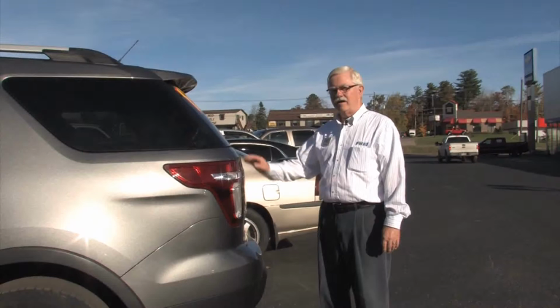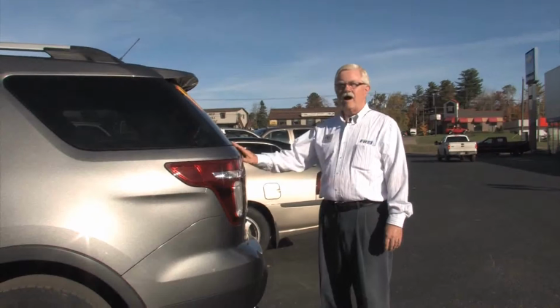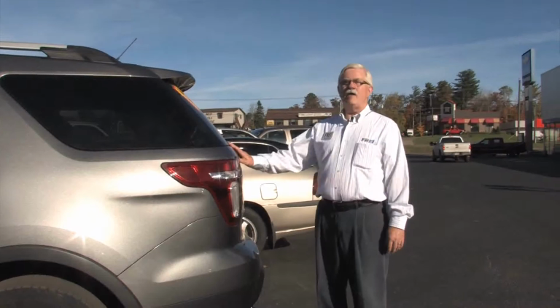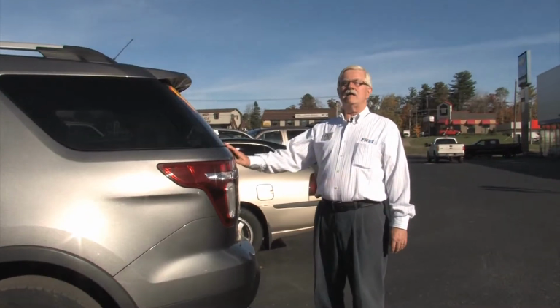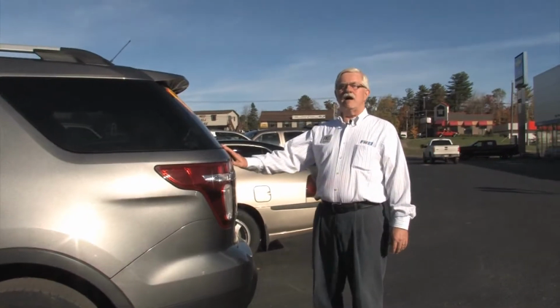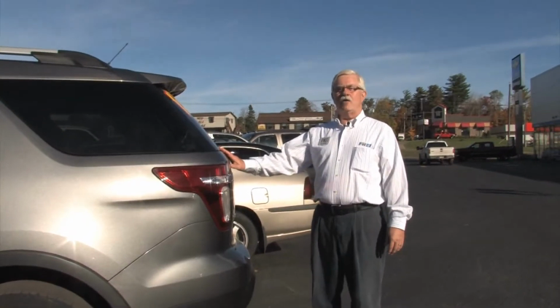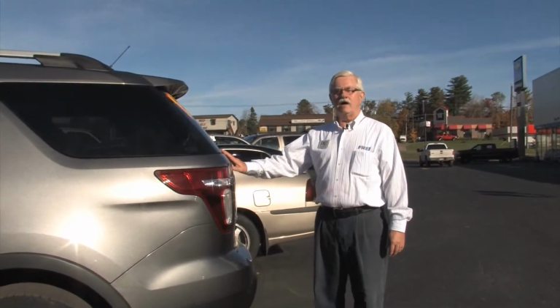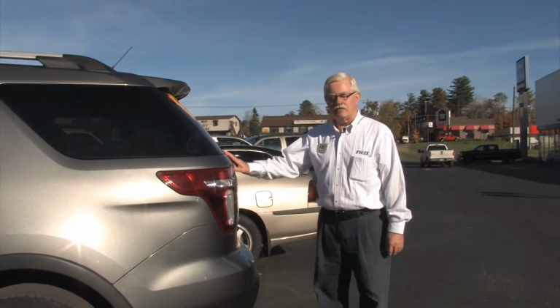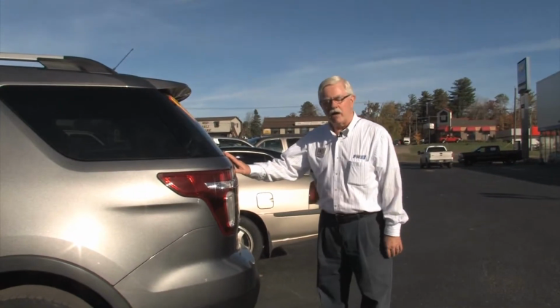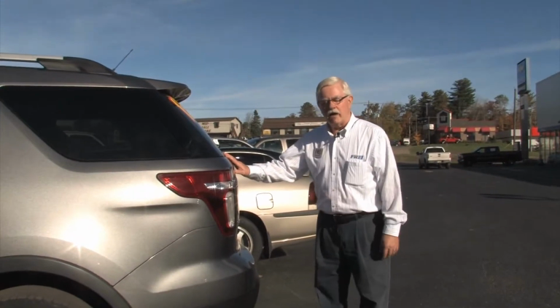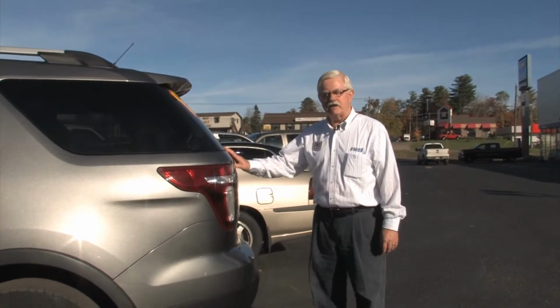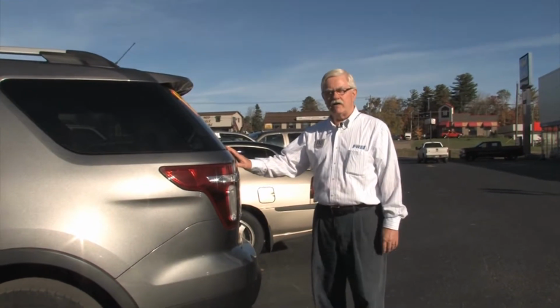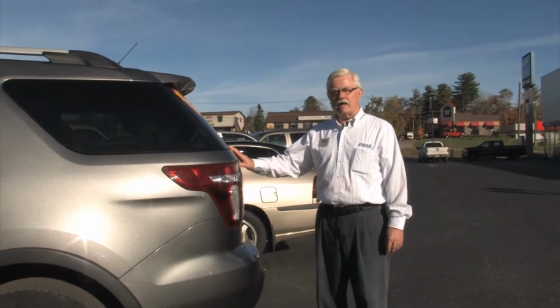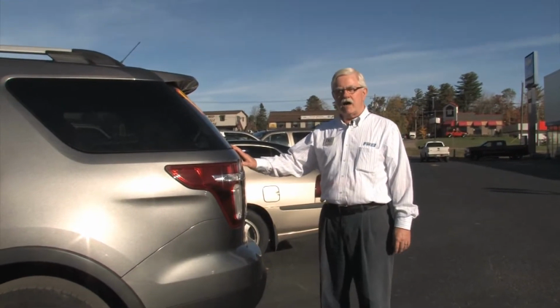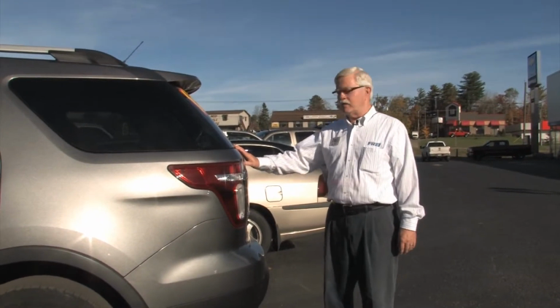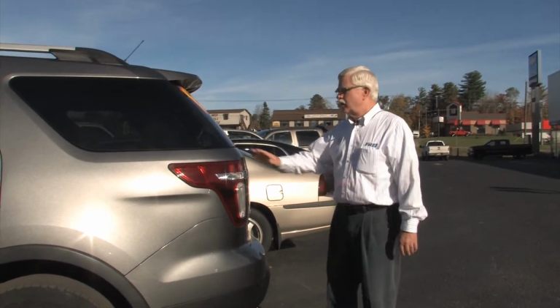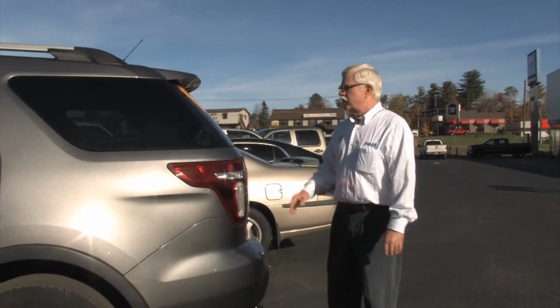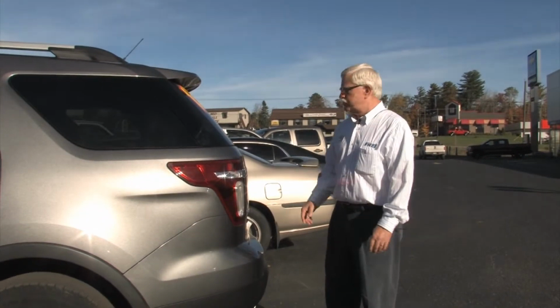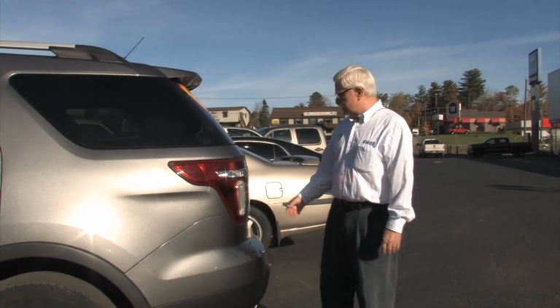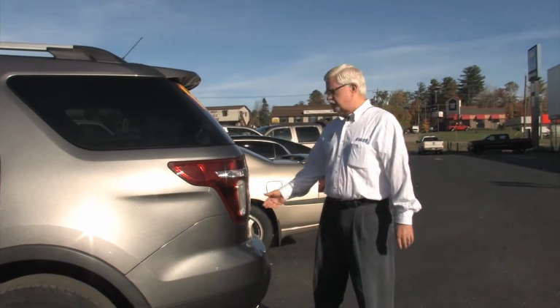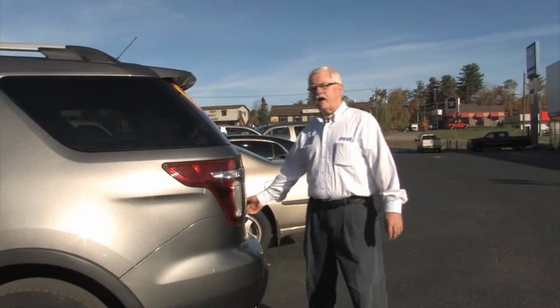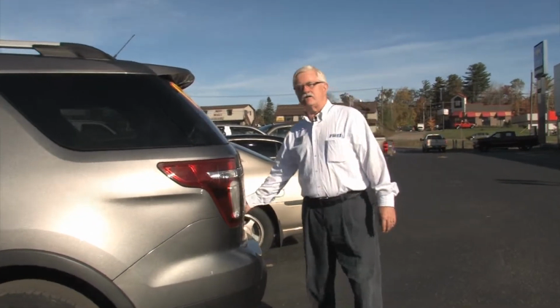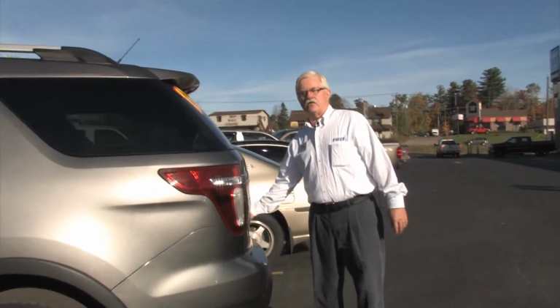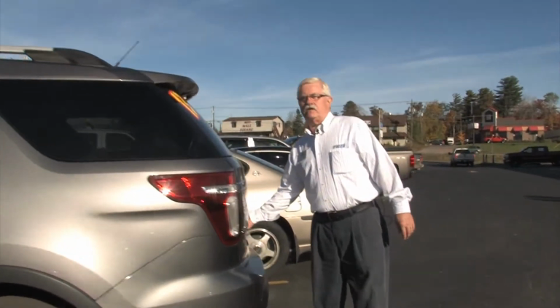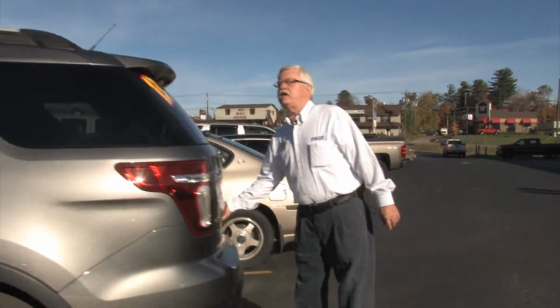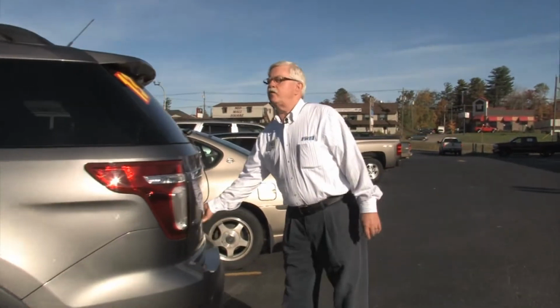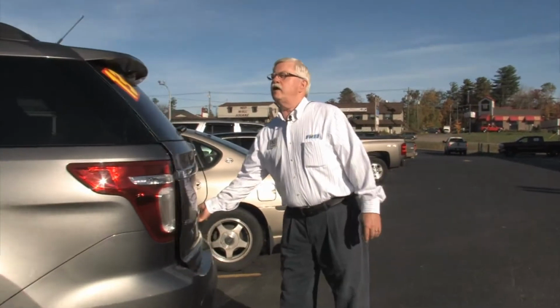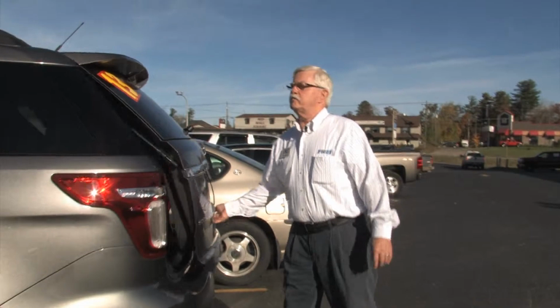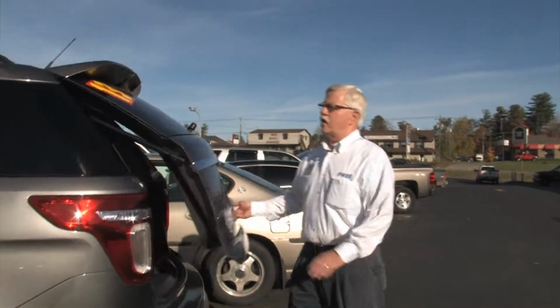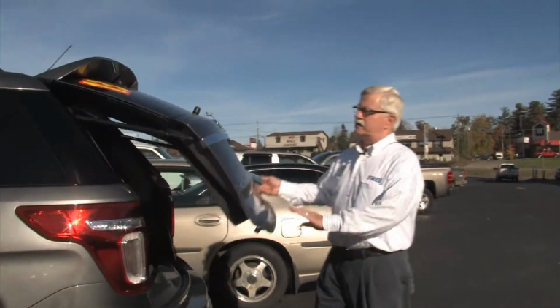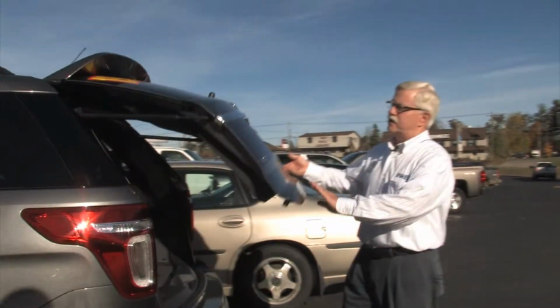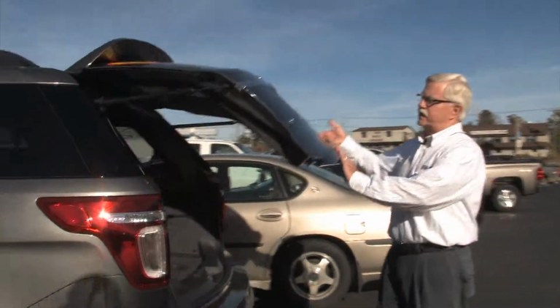Hi, I'm Max Holloway at BetterGetAChevy.com. I want to show you this 2013 Ford Explorer XLT.